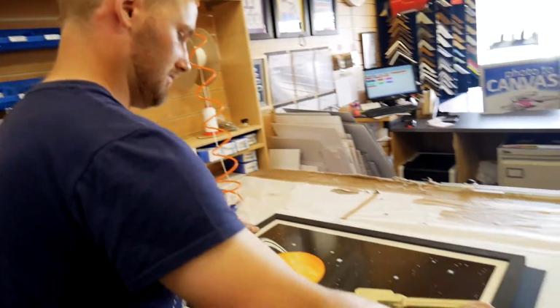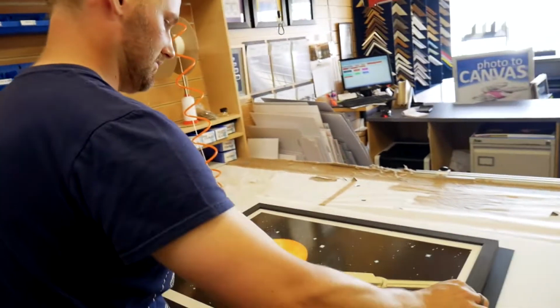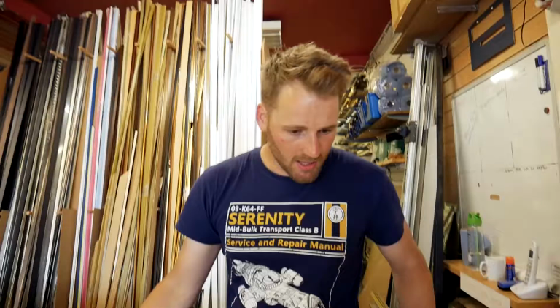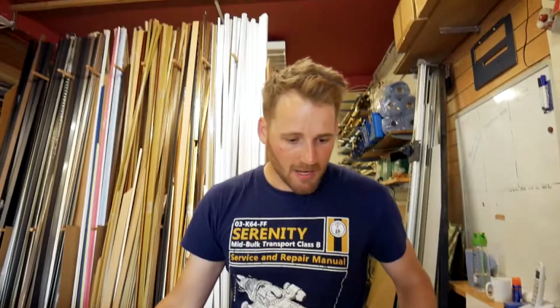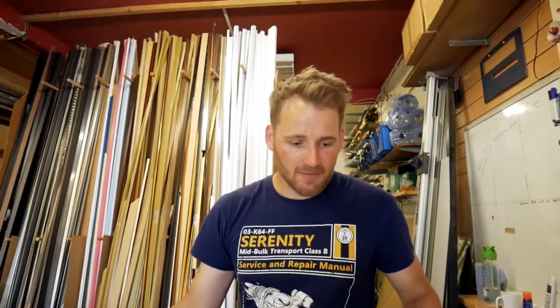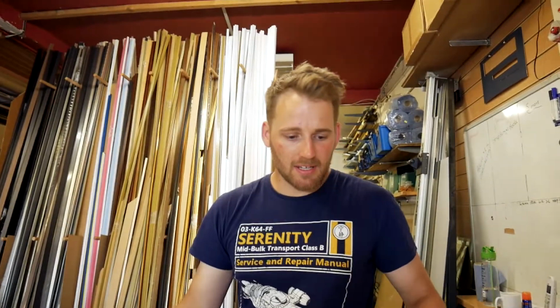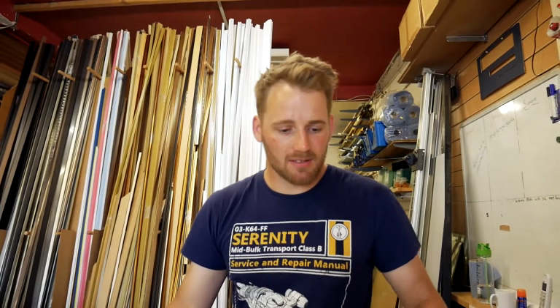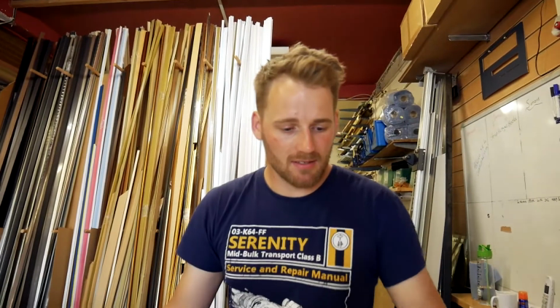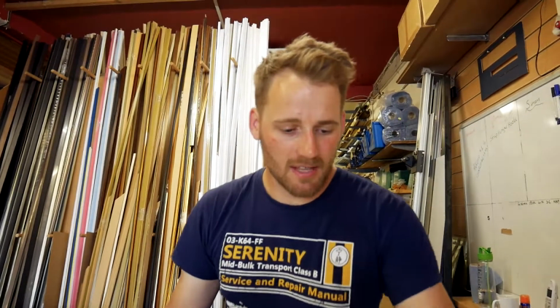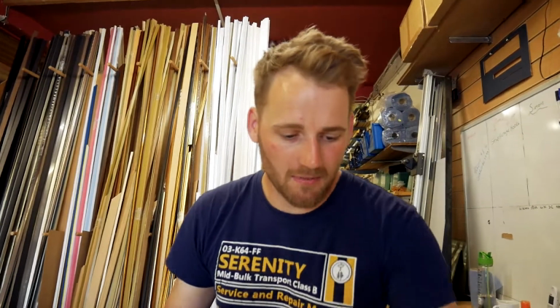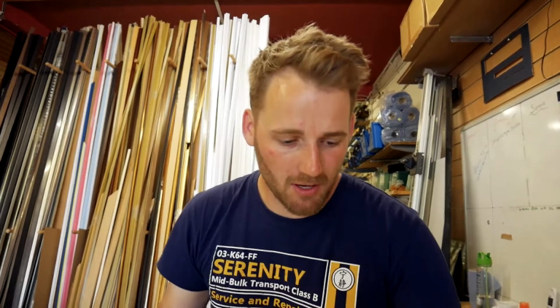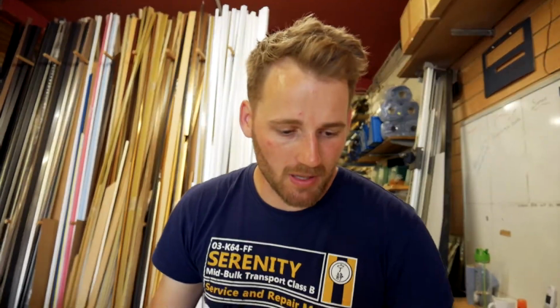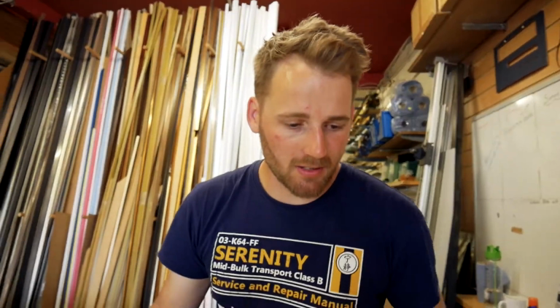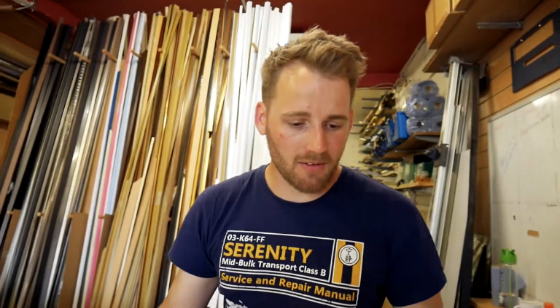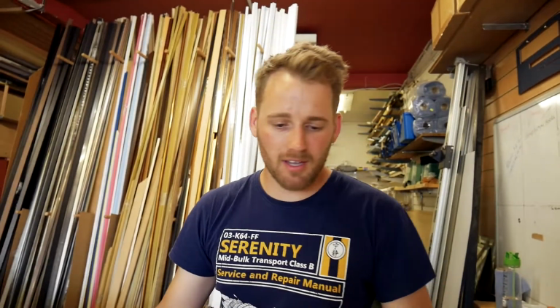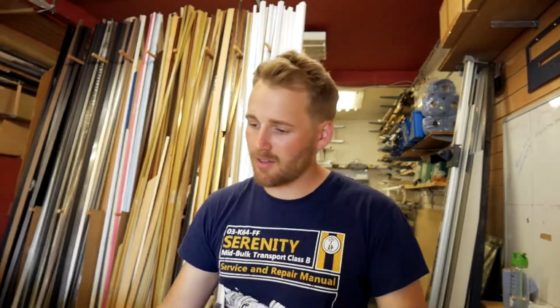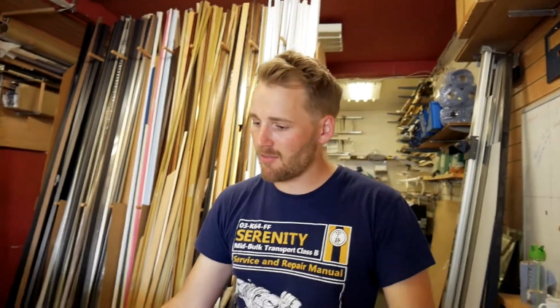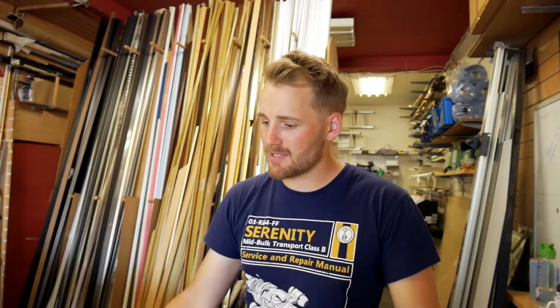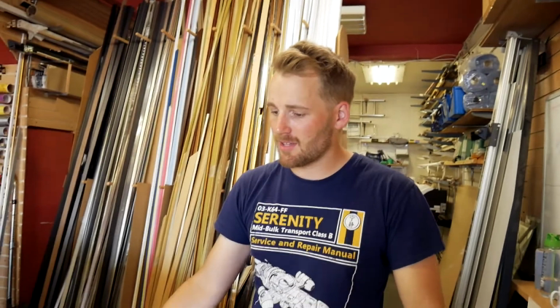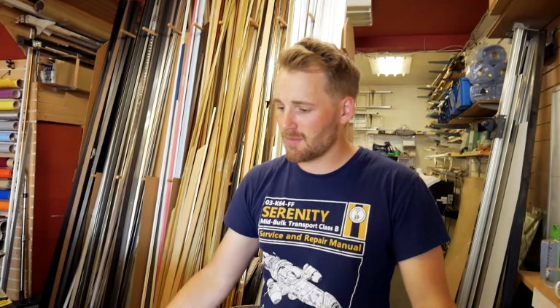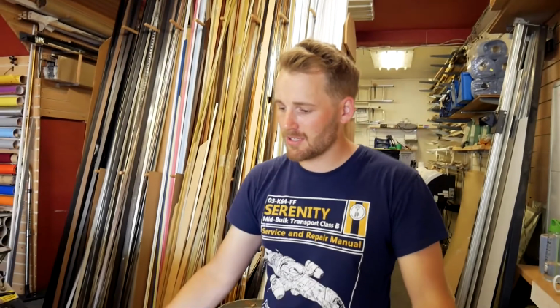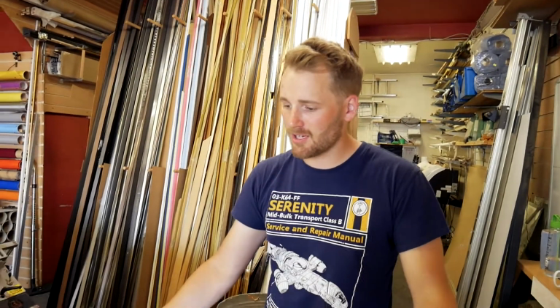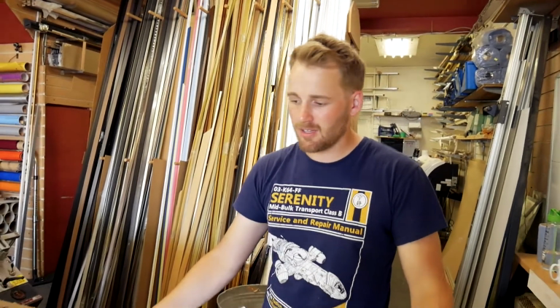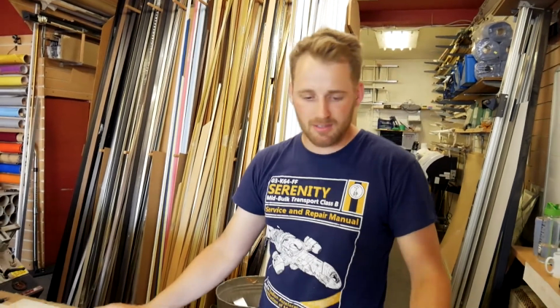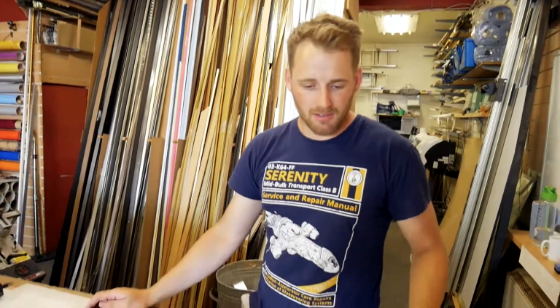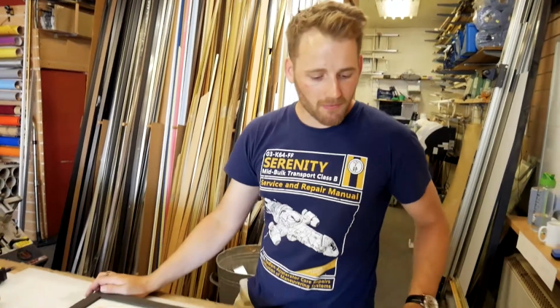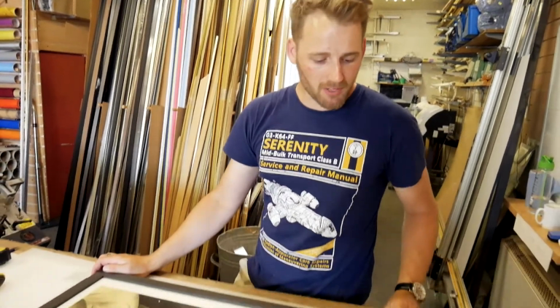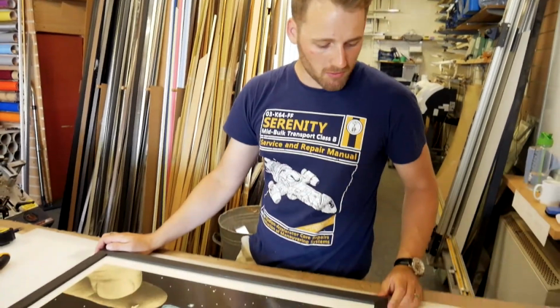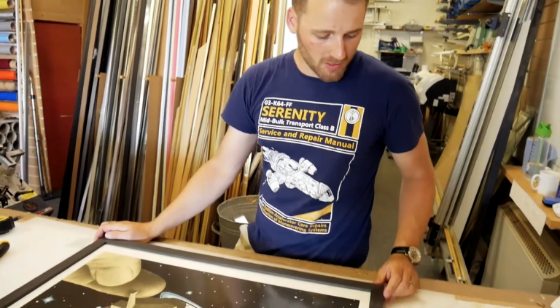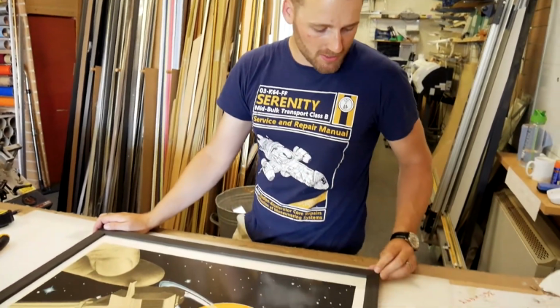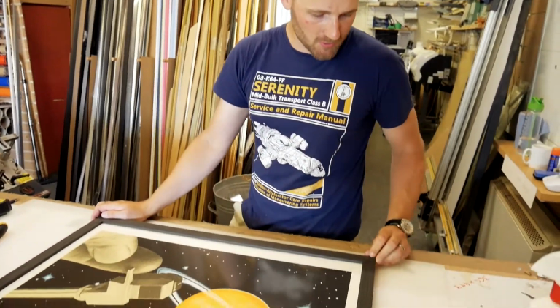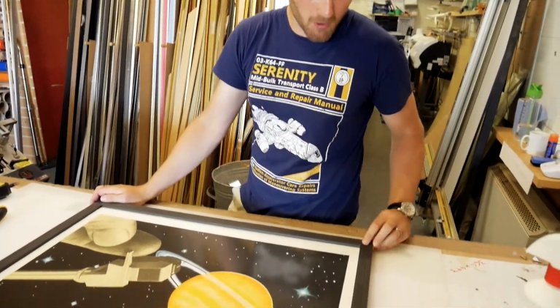Now the back's finished, just have a quick look over the rest of the picture for final quality control.